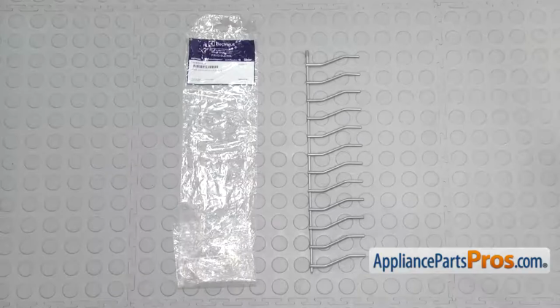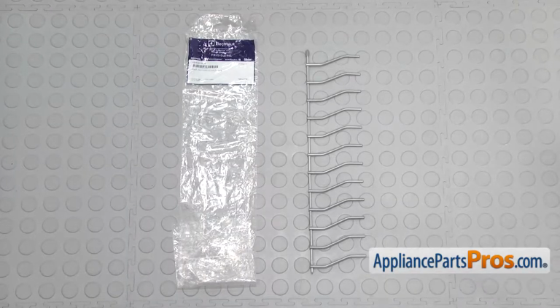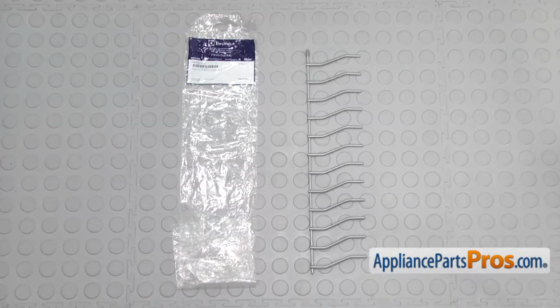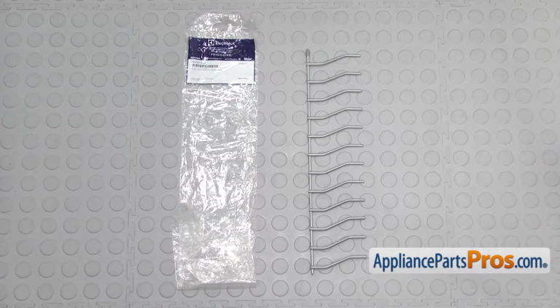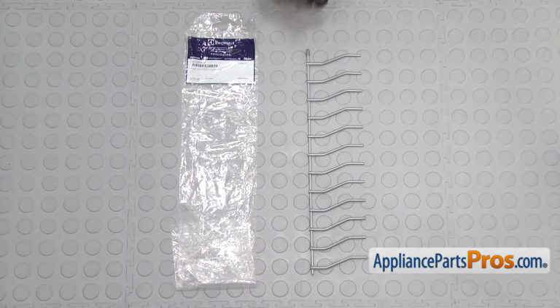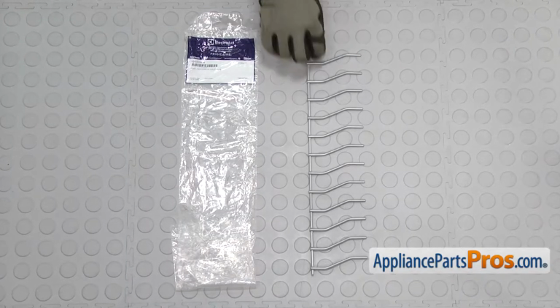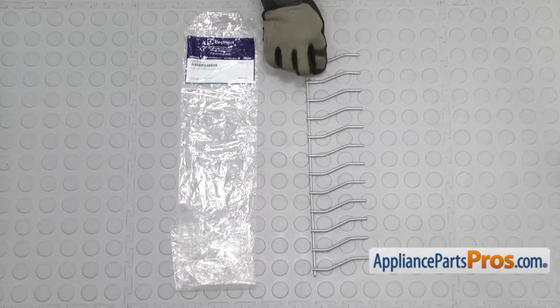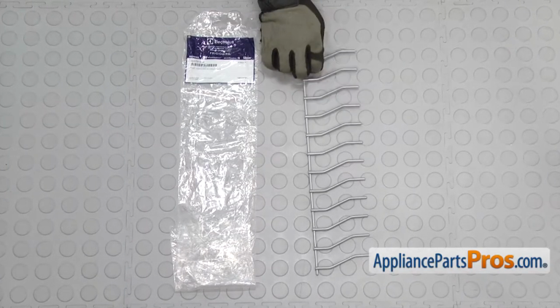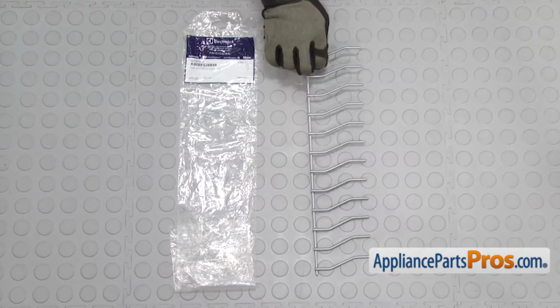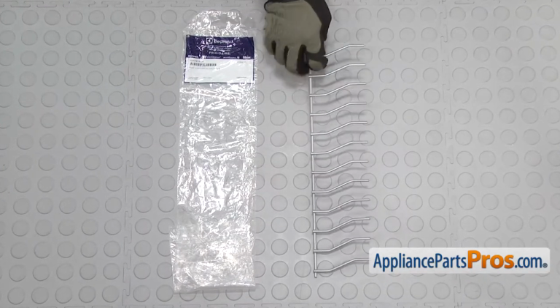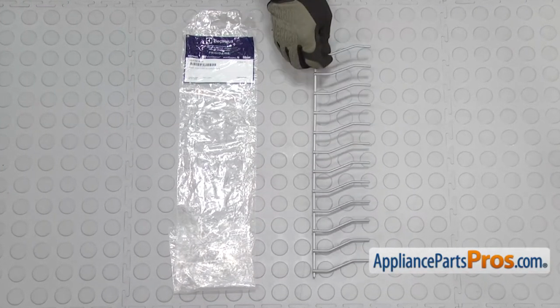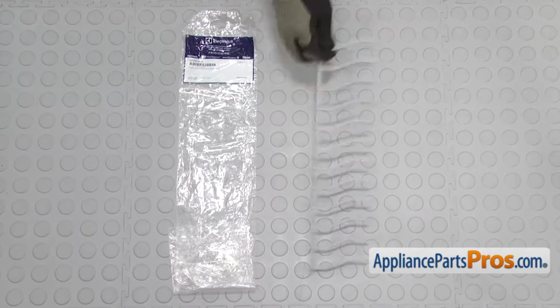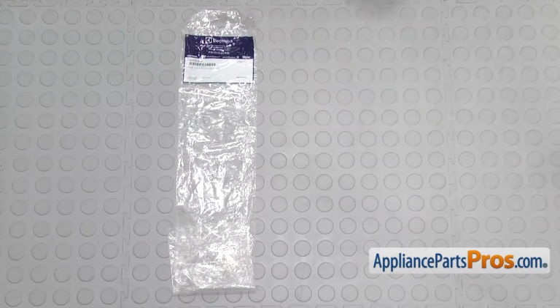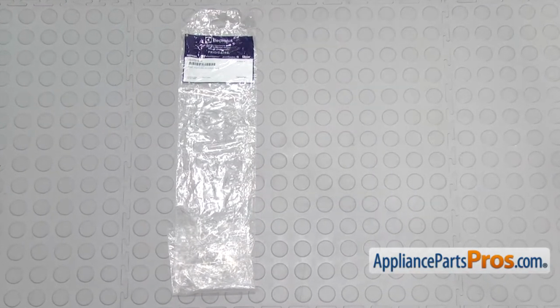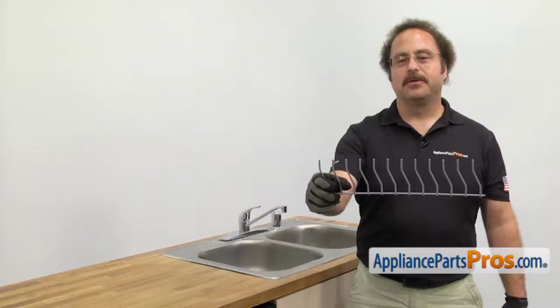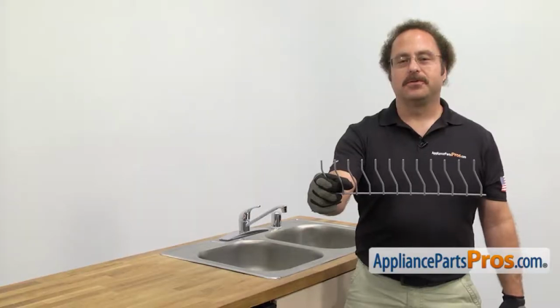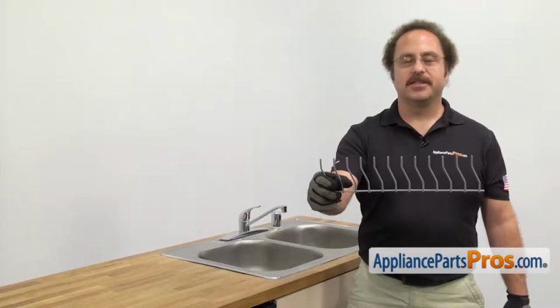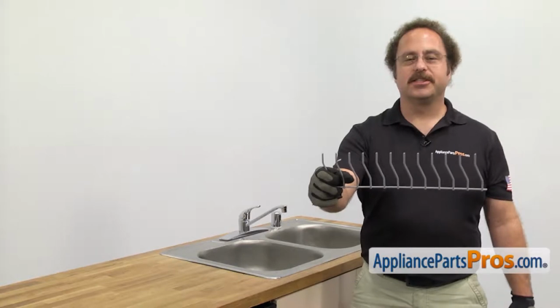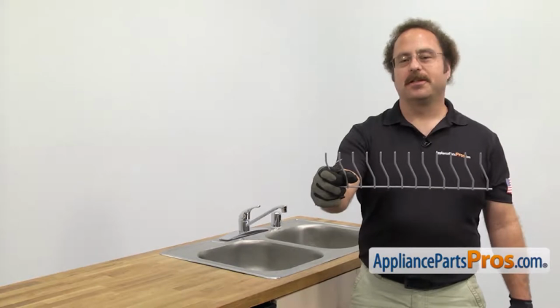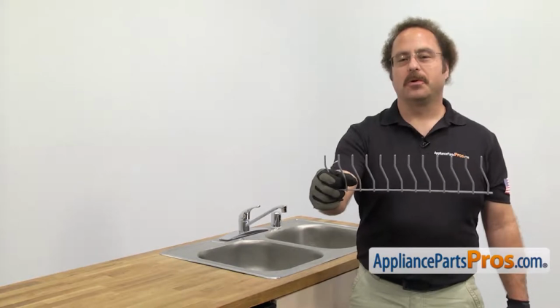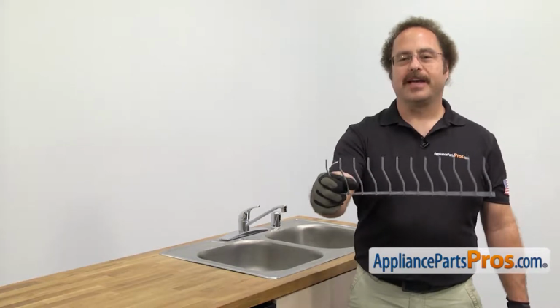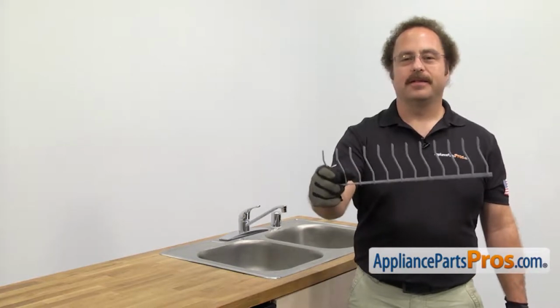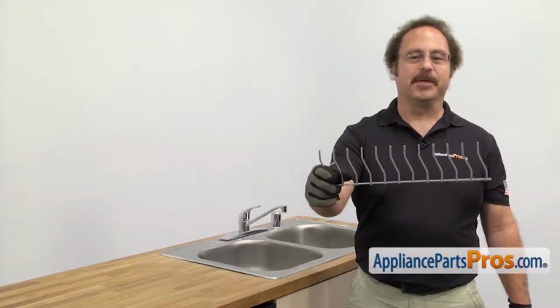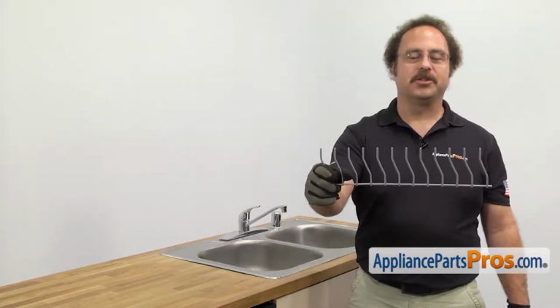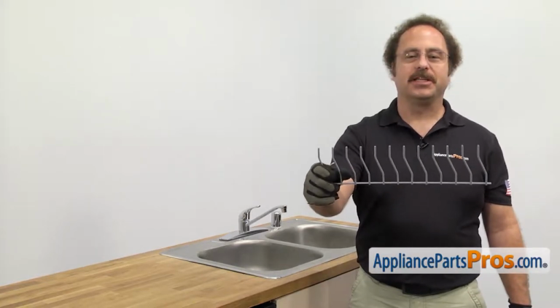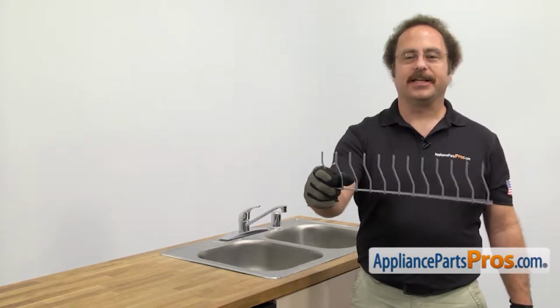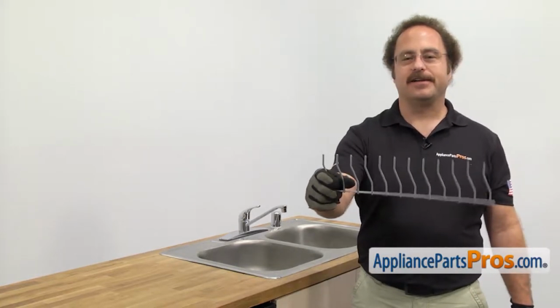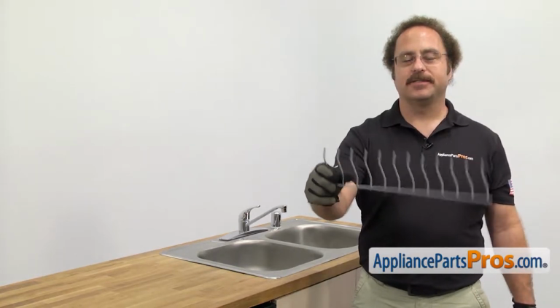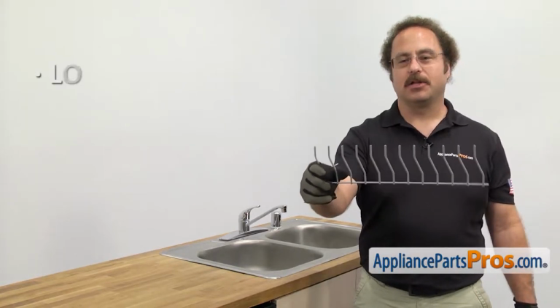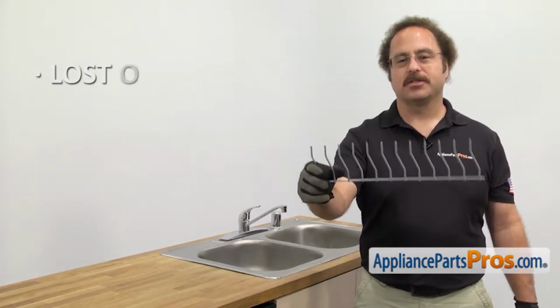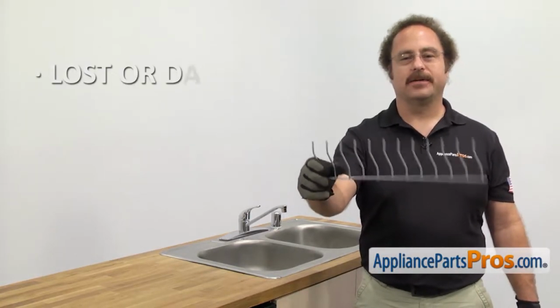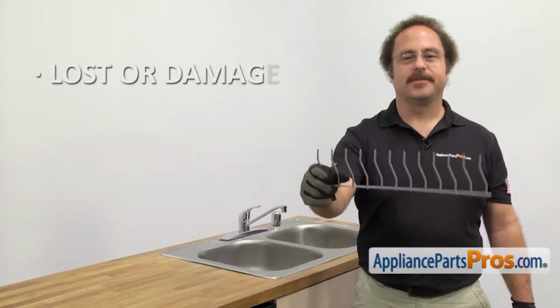When you open up the package, you're going to get the new tine row. The tine row holds the dishes in the lower rack. The main reason to change it out is if it's lost or damaged.